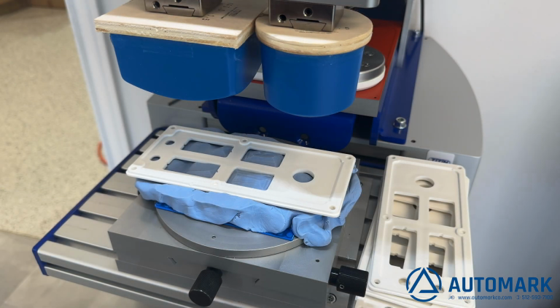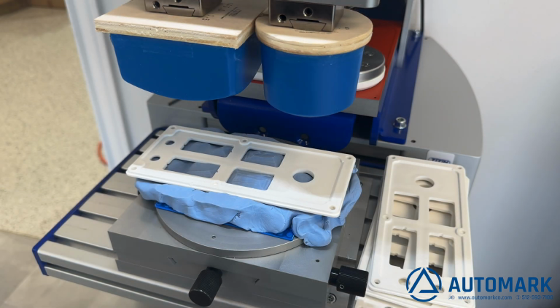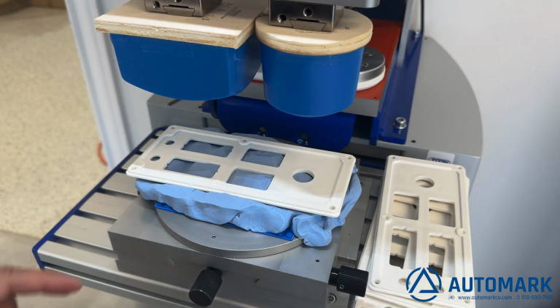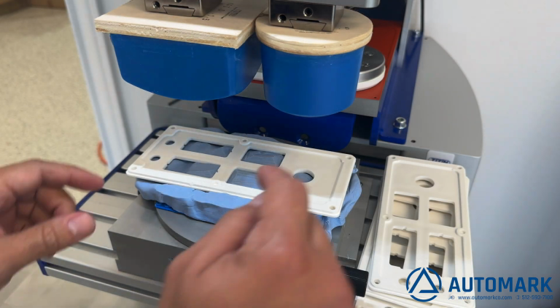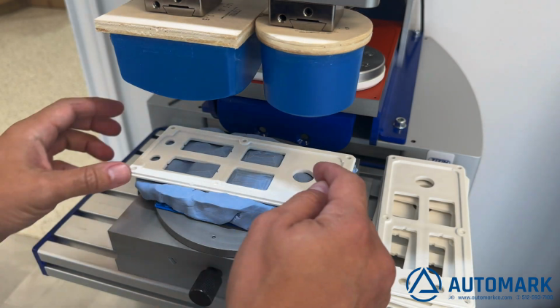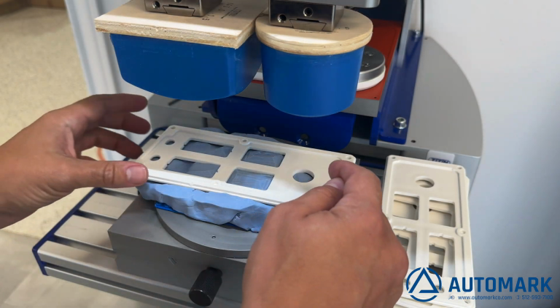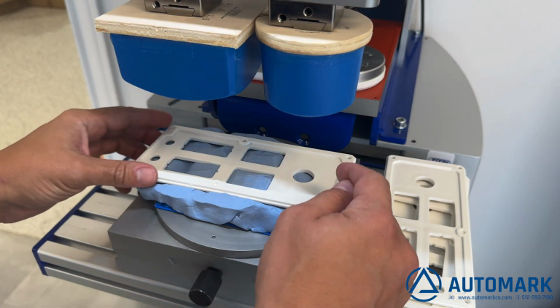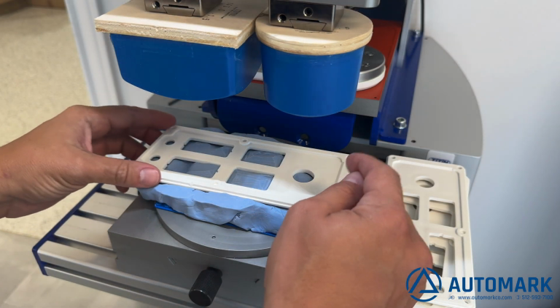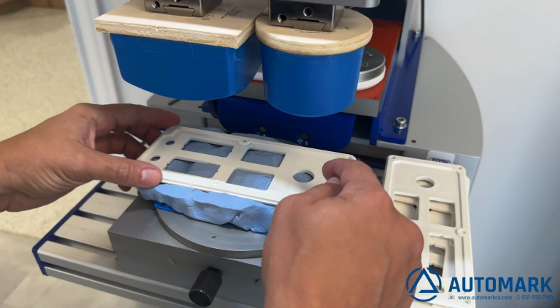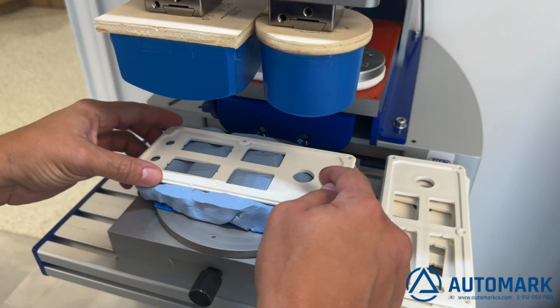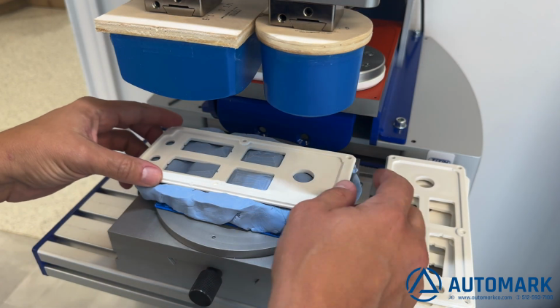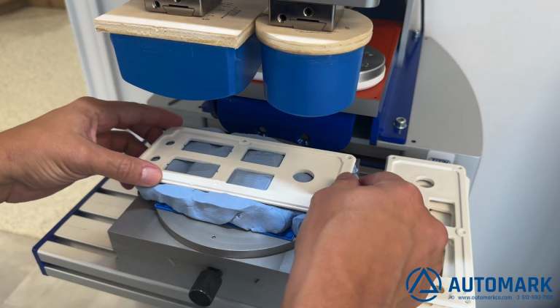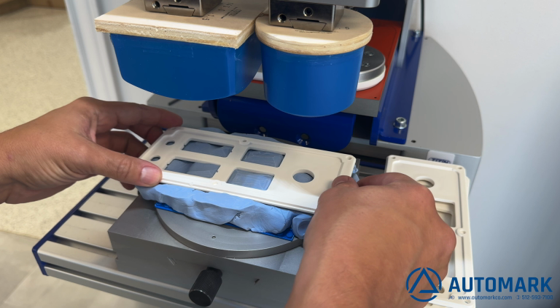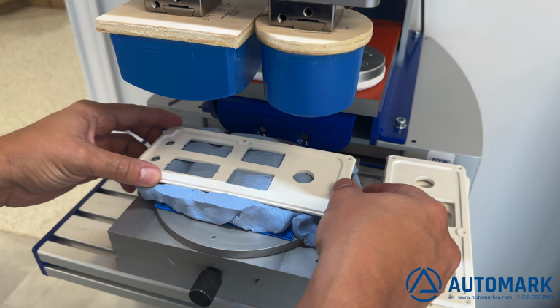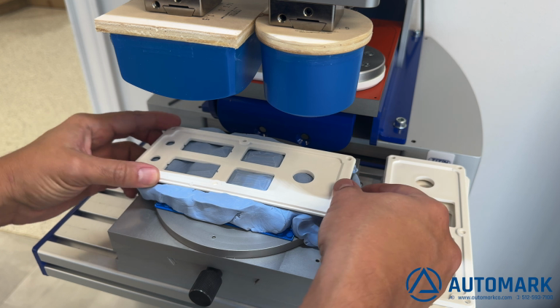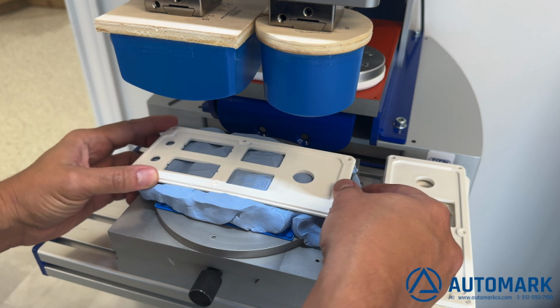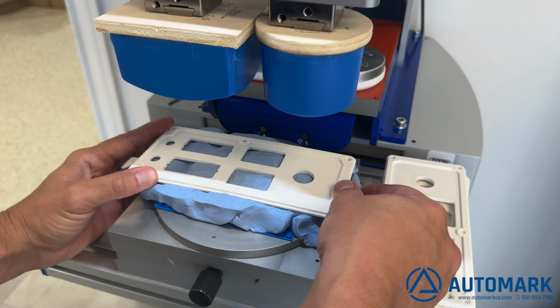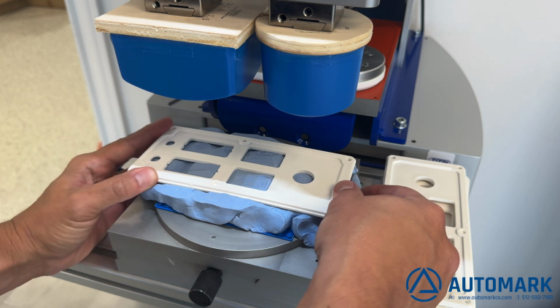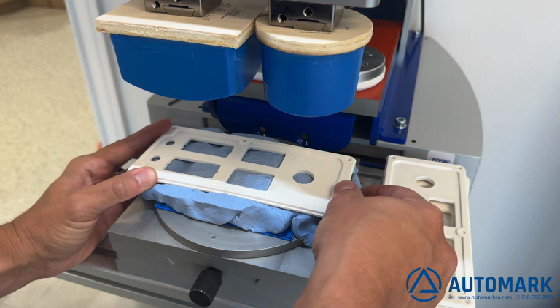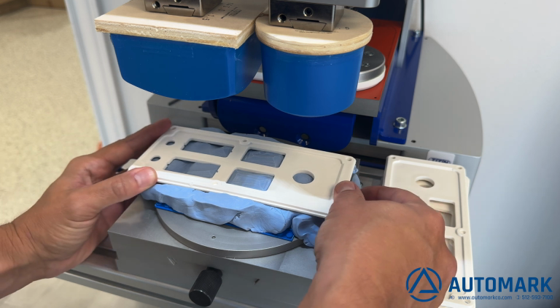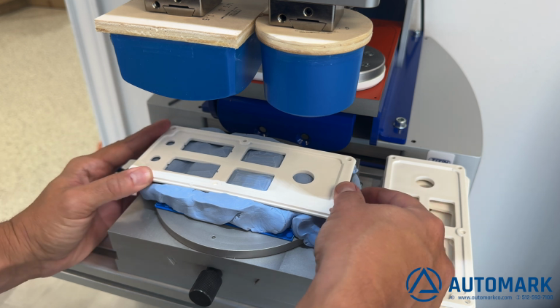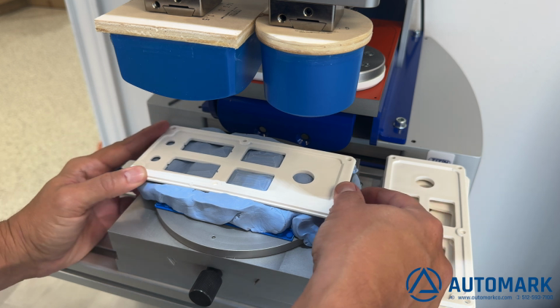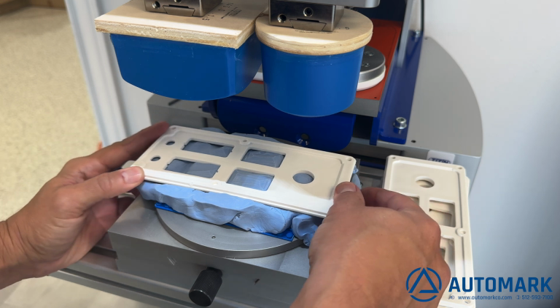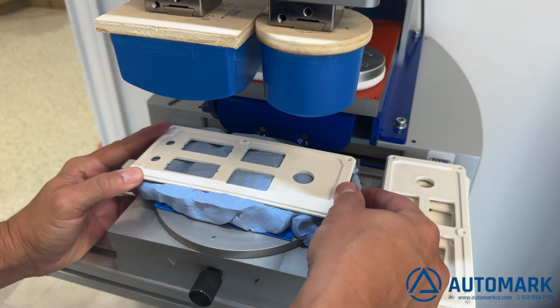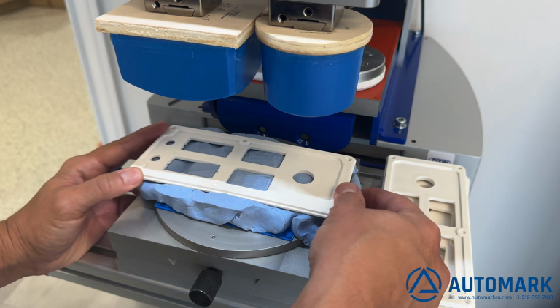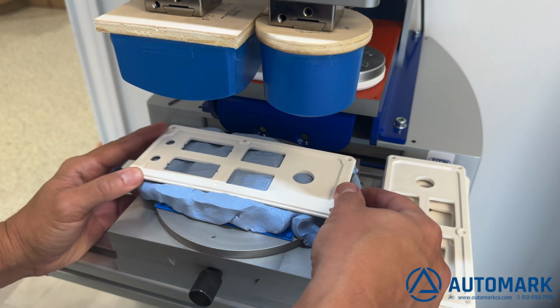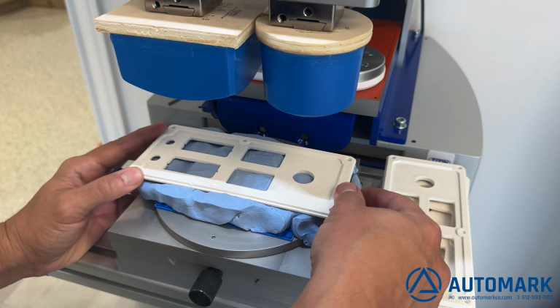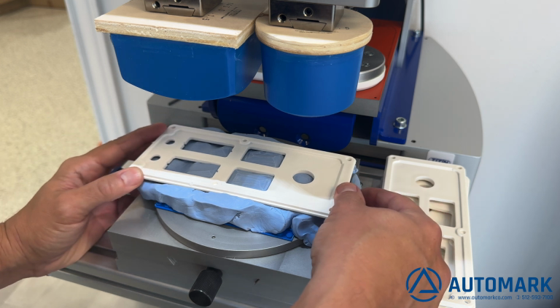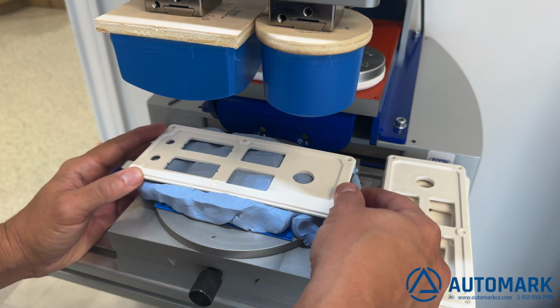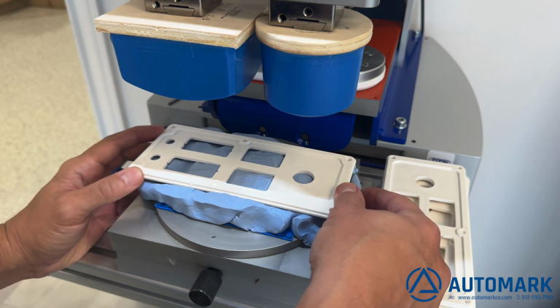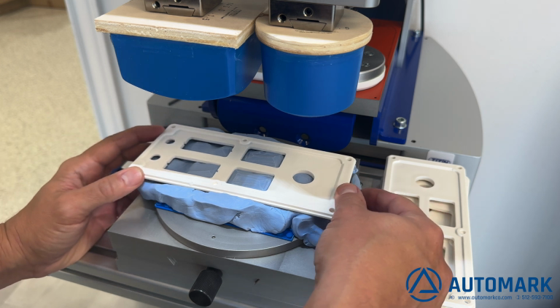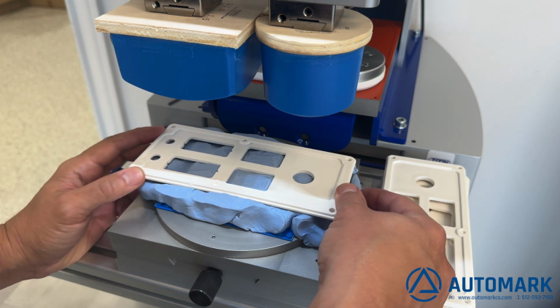We've pre-treated these parts with the wipe-on primer — I'll link to that down below.